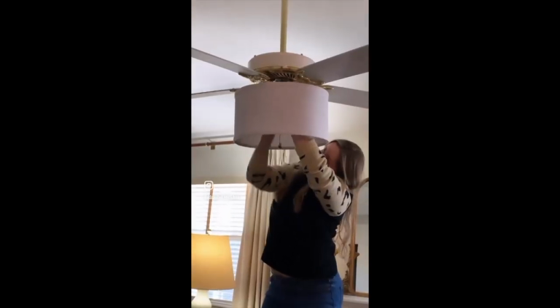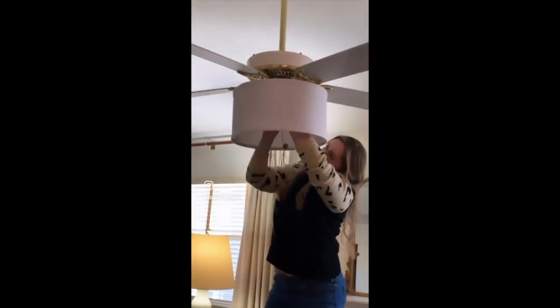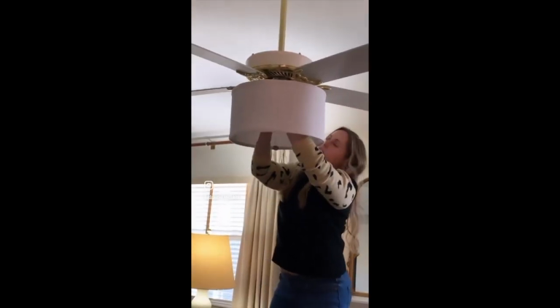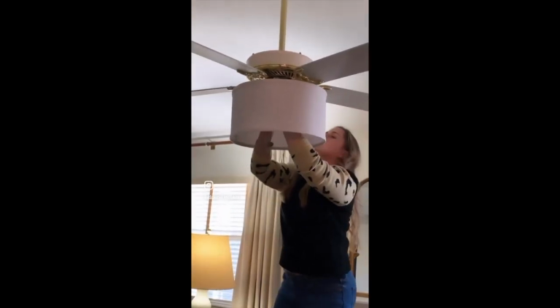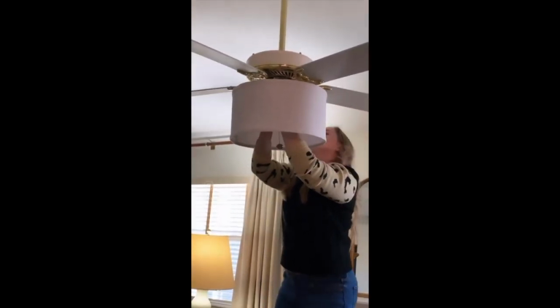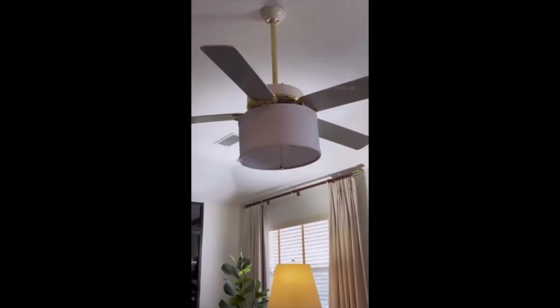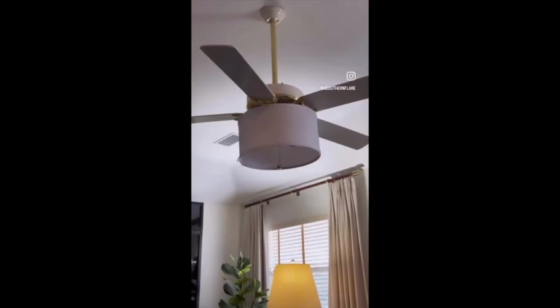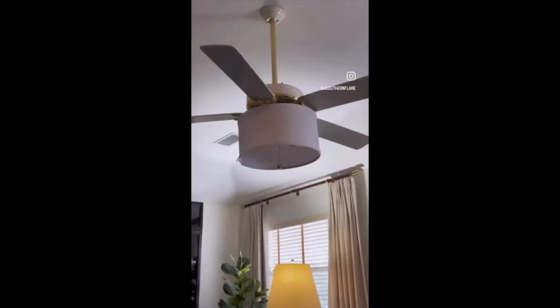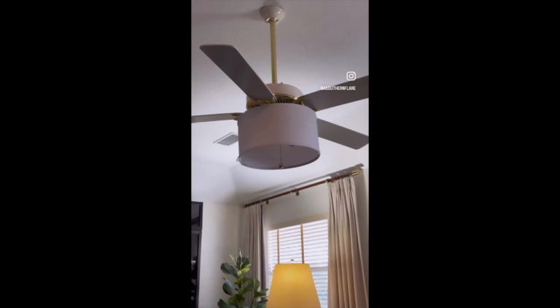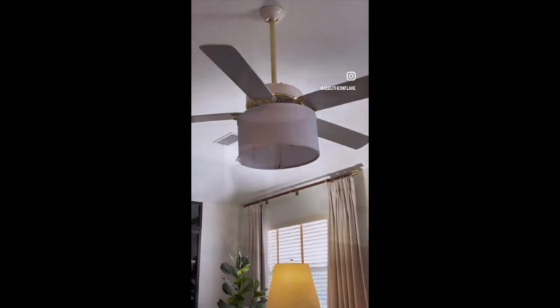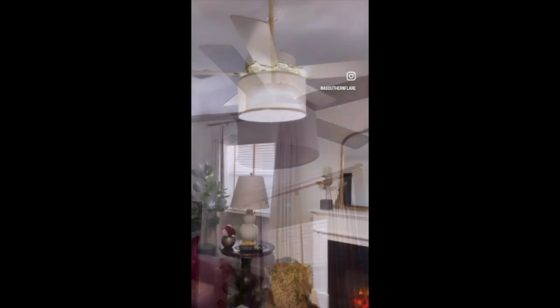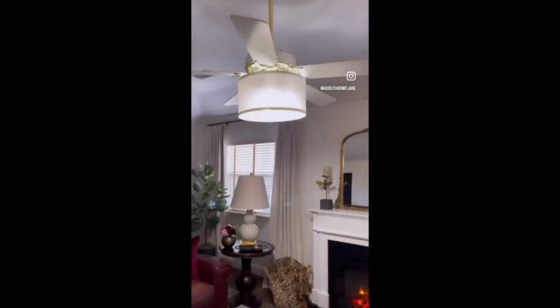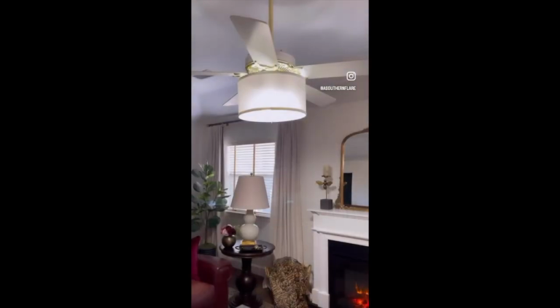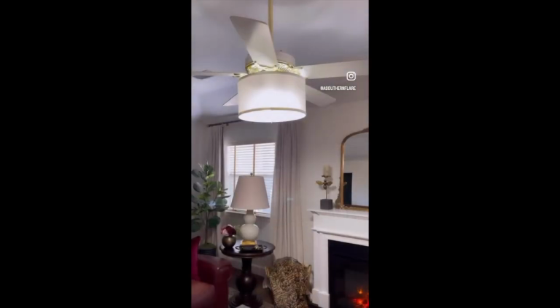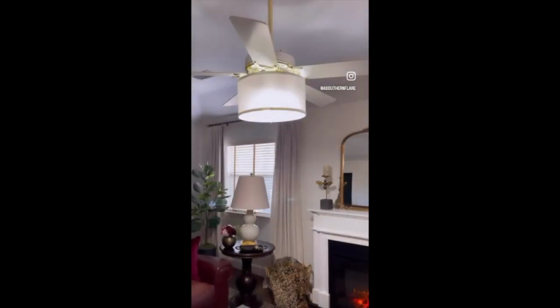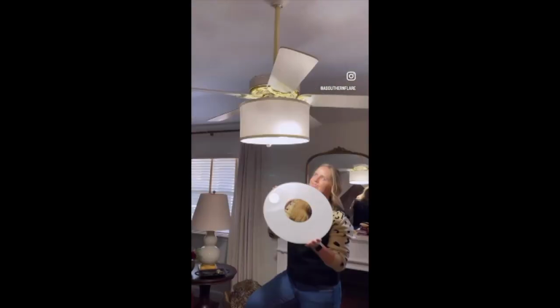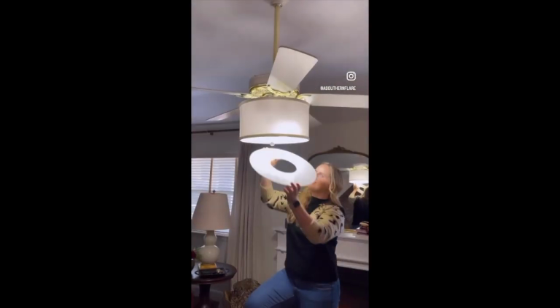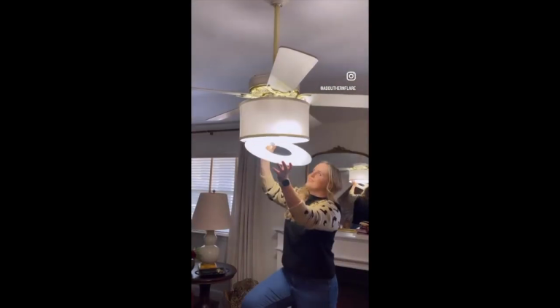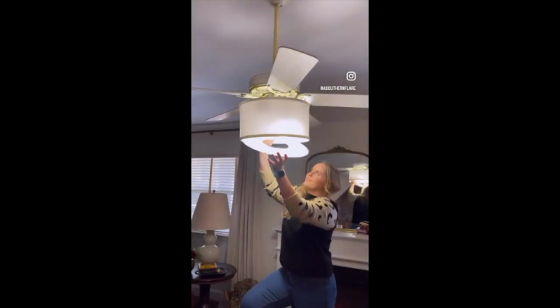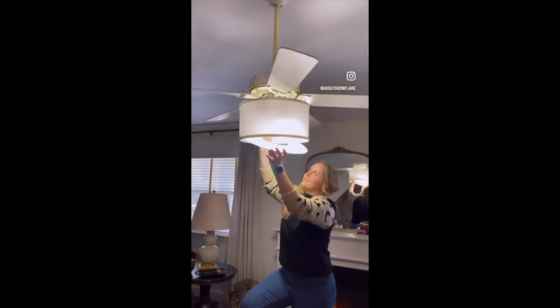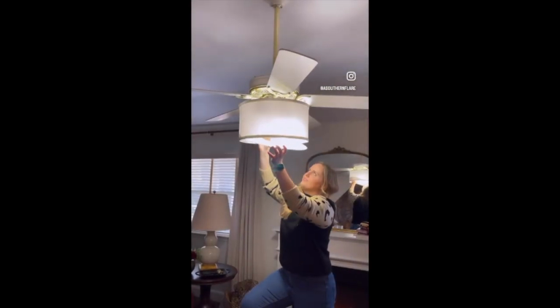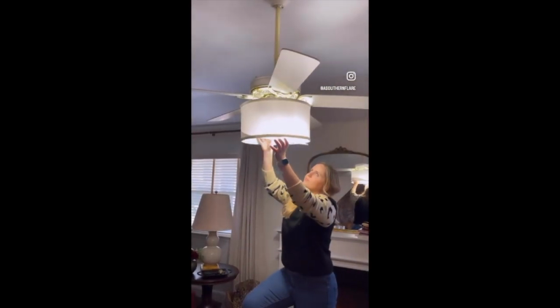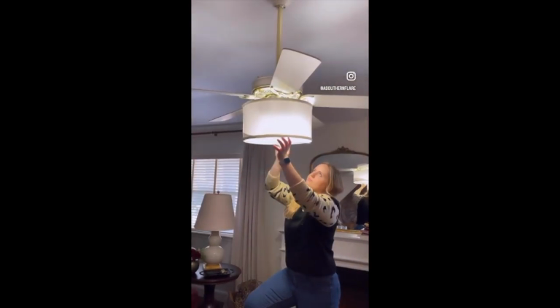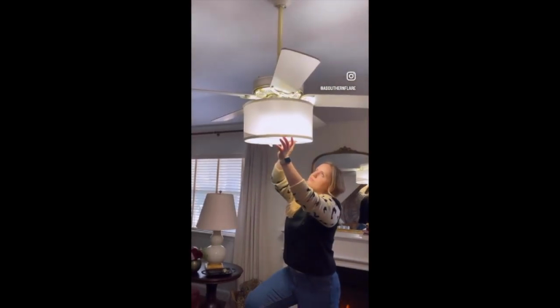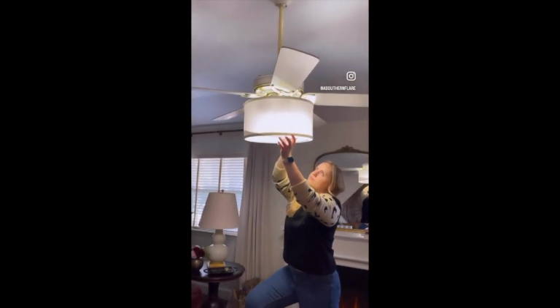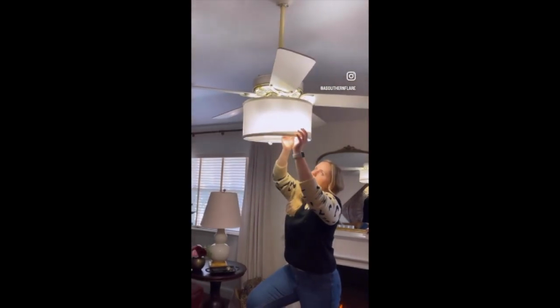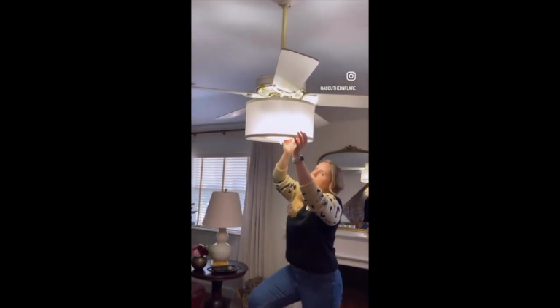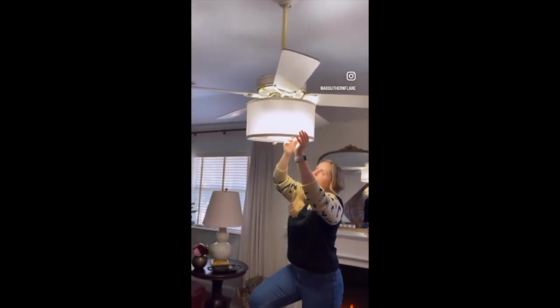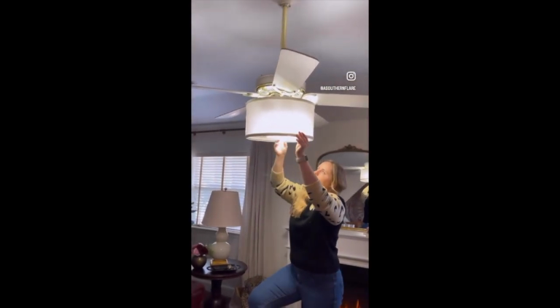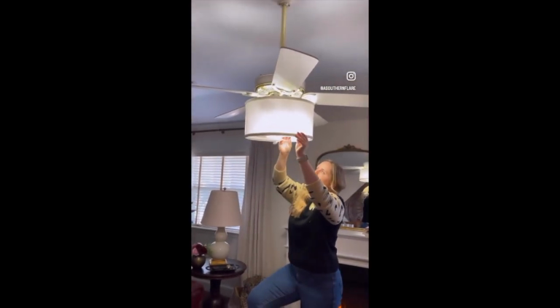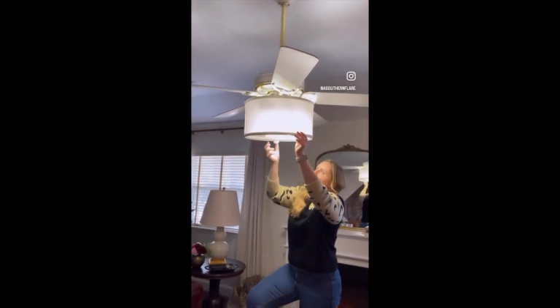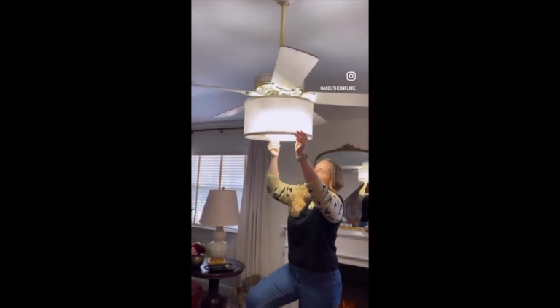You also will receive a light diffuser free in the box, which is a $40 value. You can decide whether you want more or less light in the room.